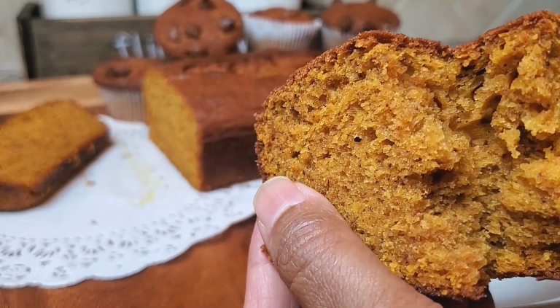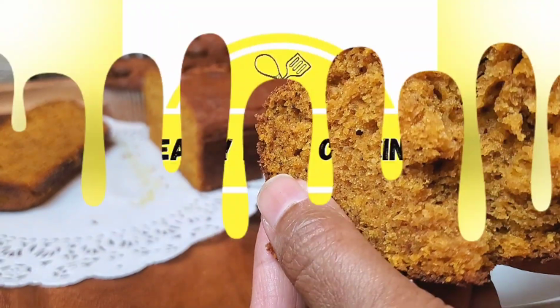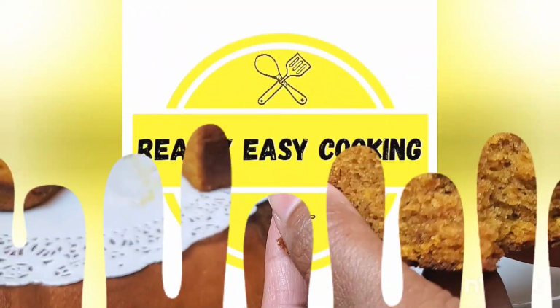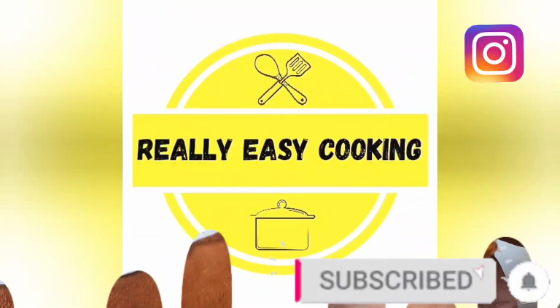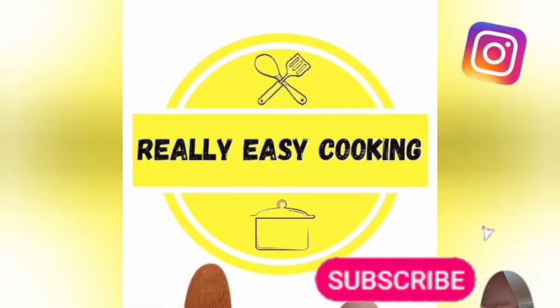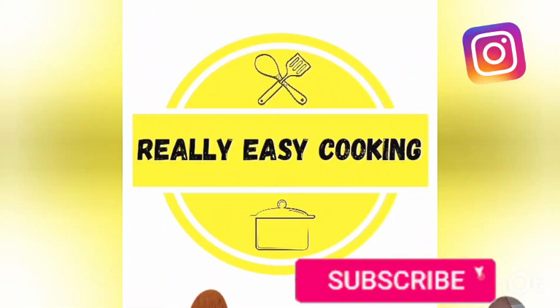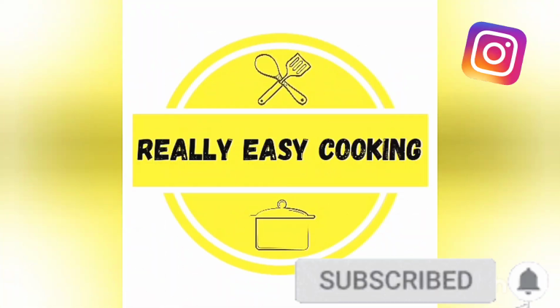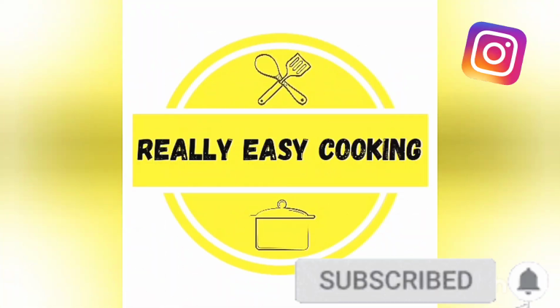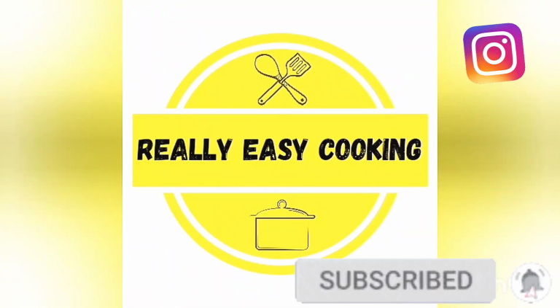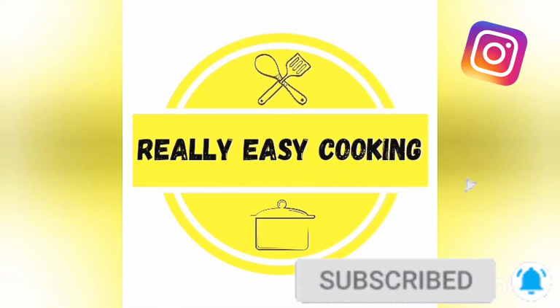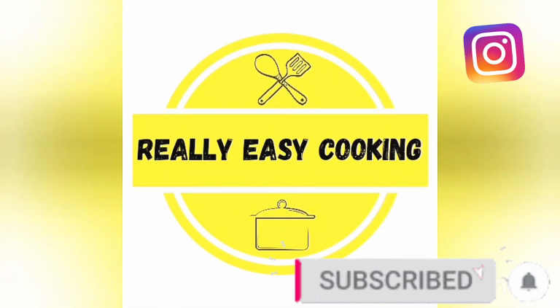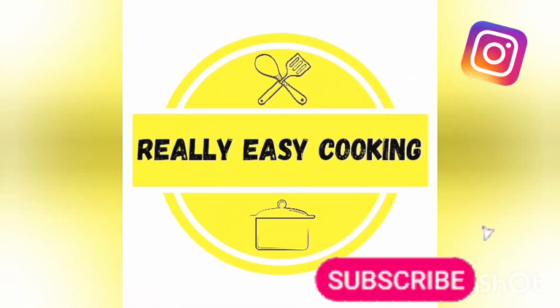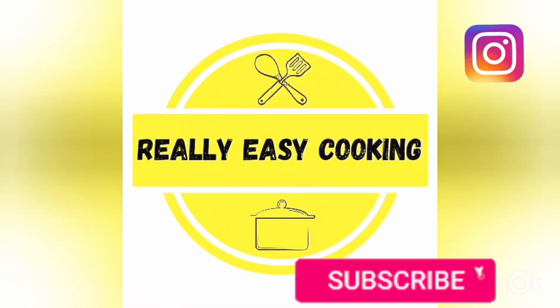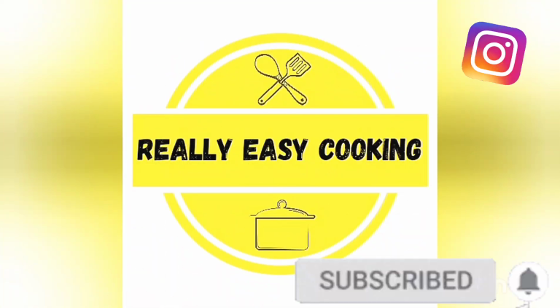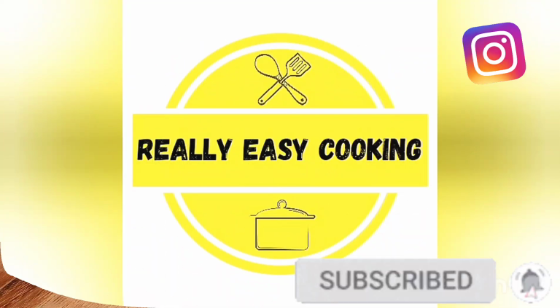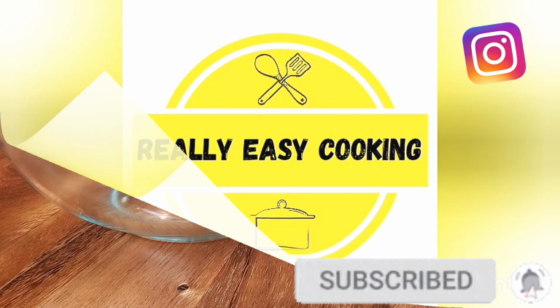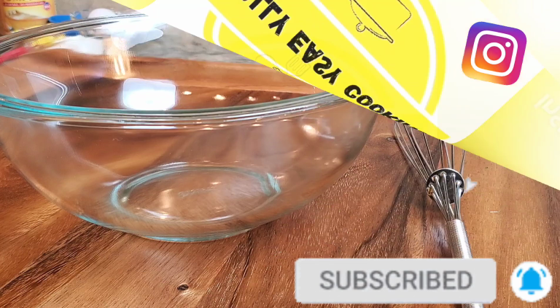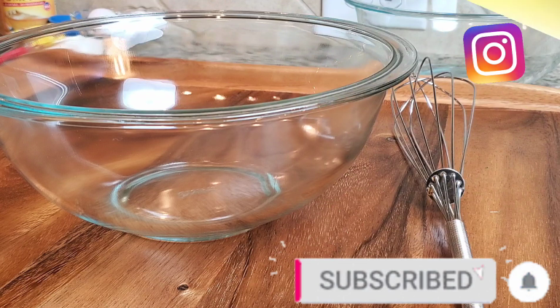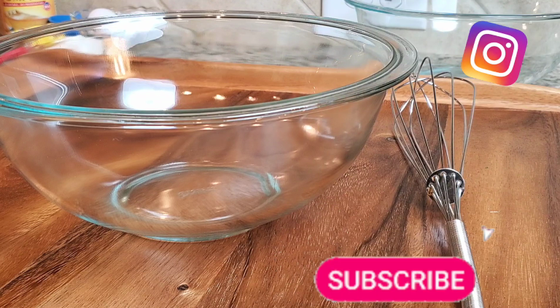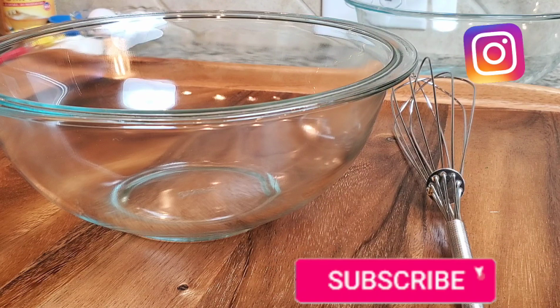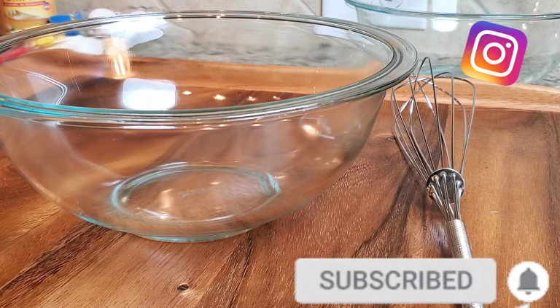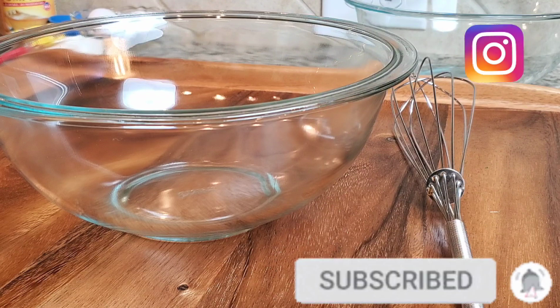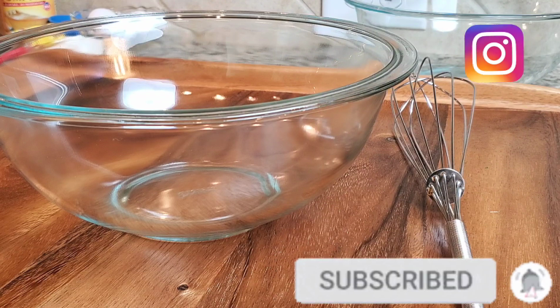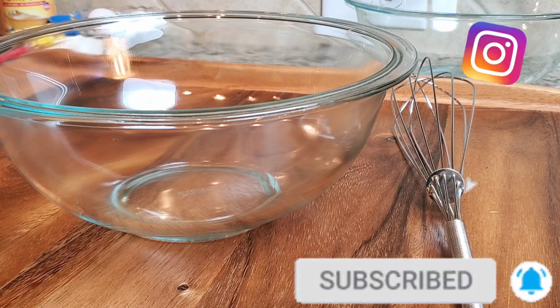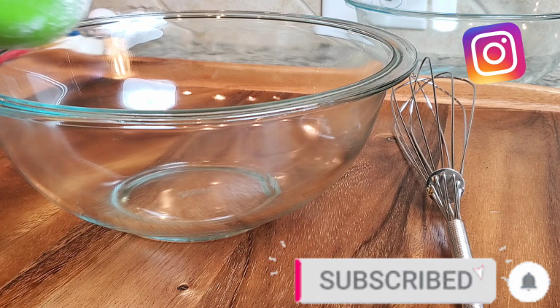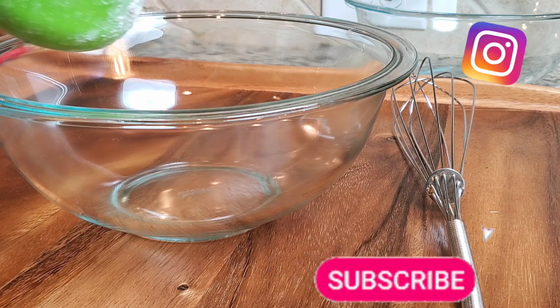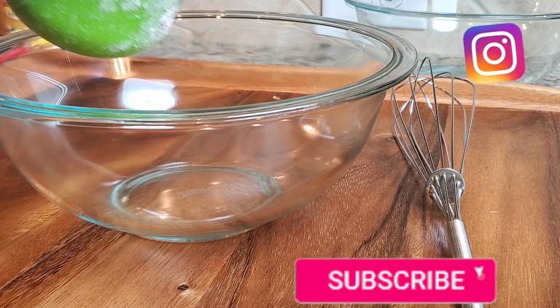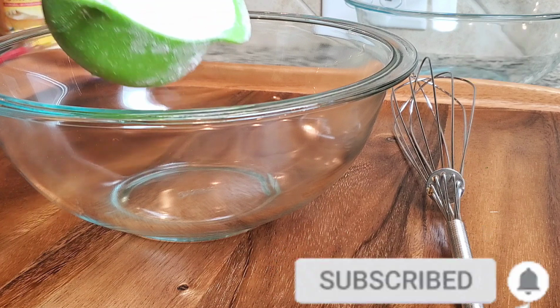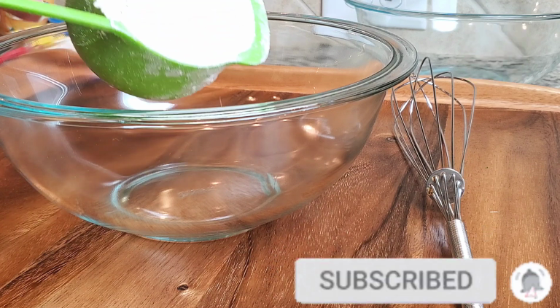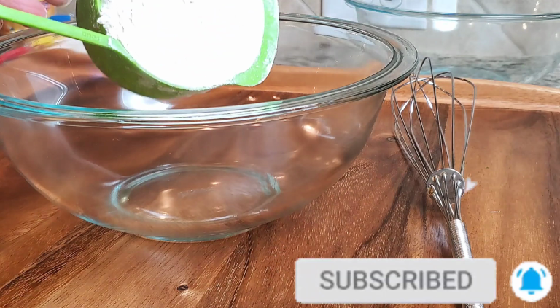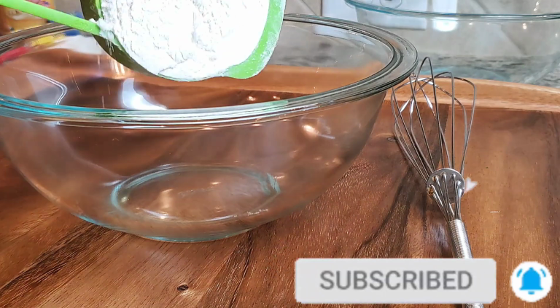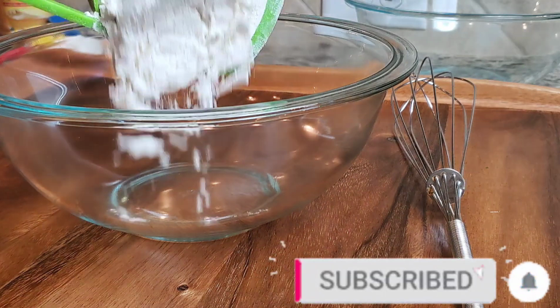Remember, if you like easy recipes, subscribe to my channel and follow me on Instagram. Now let's get started.